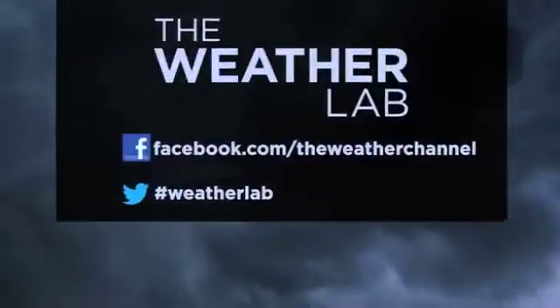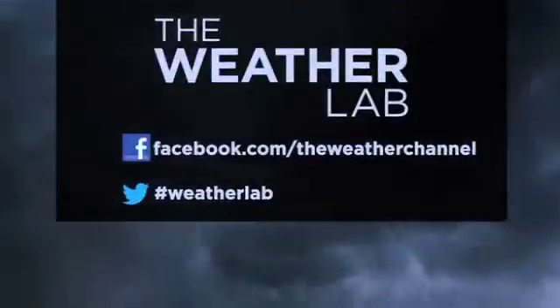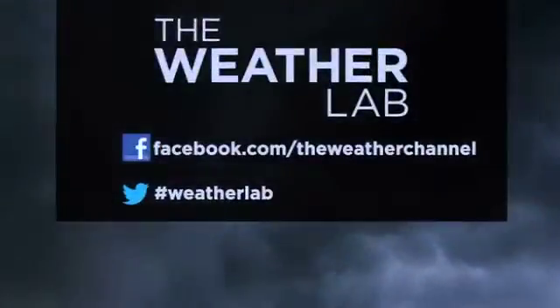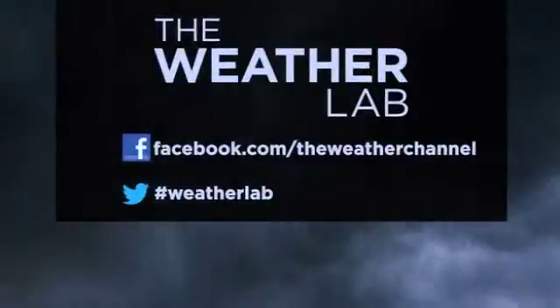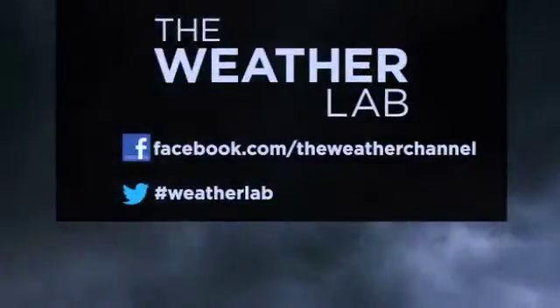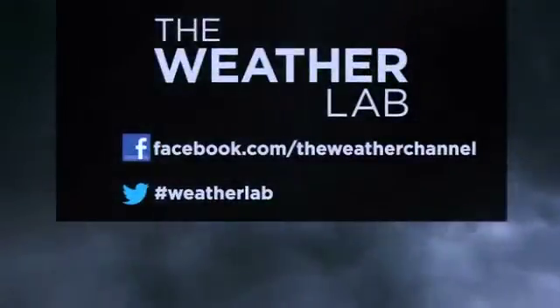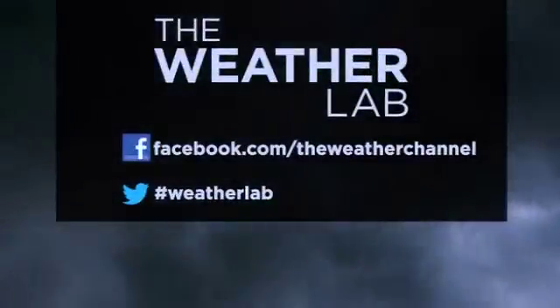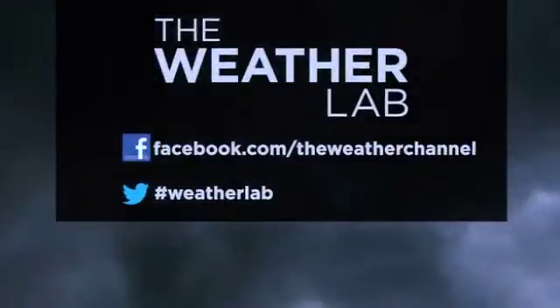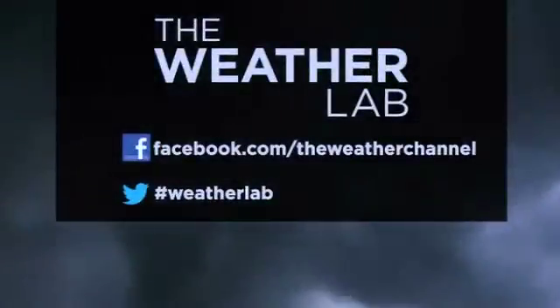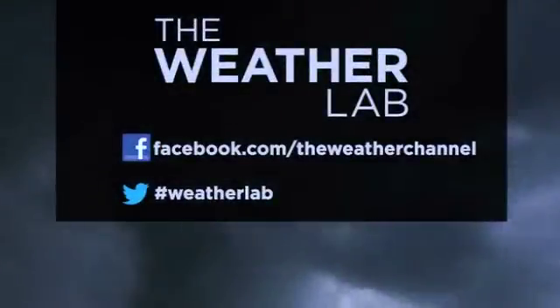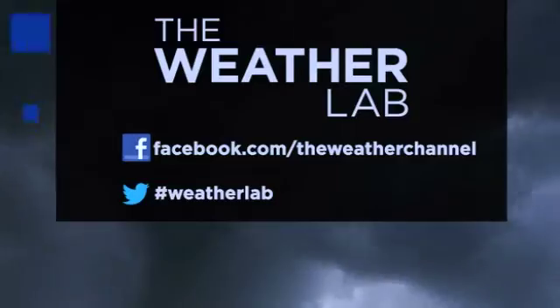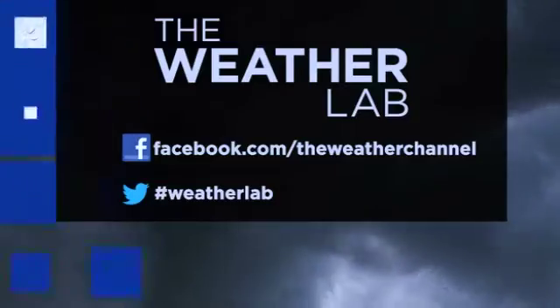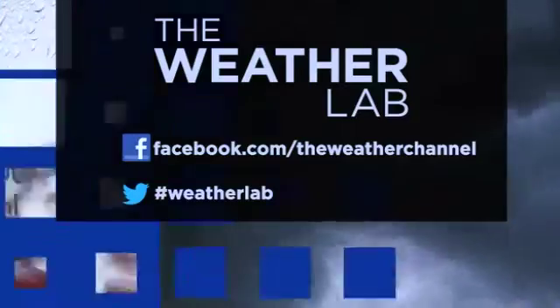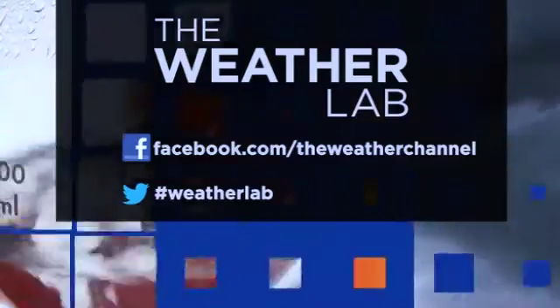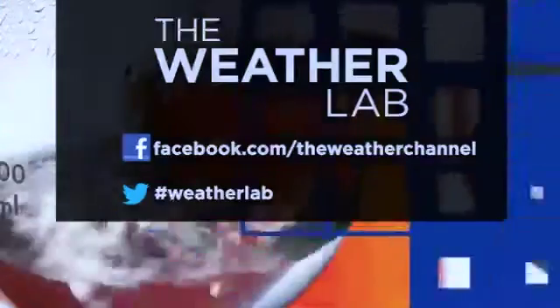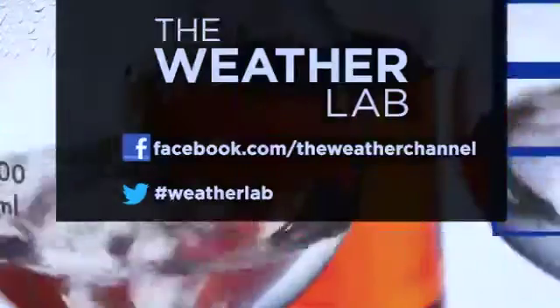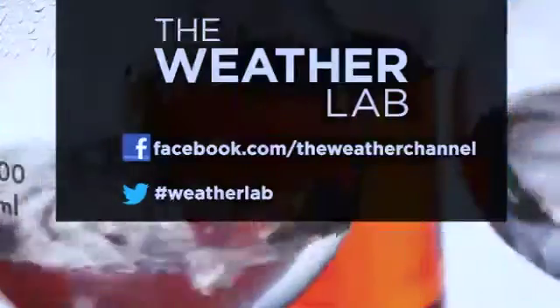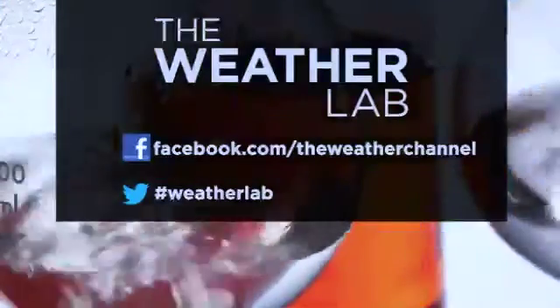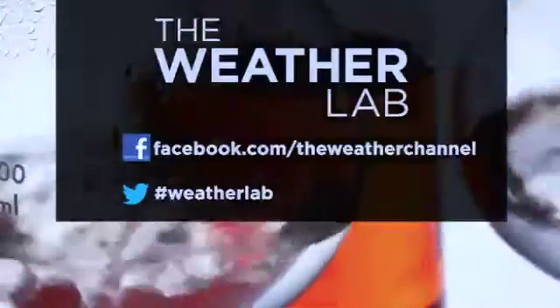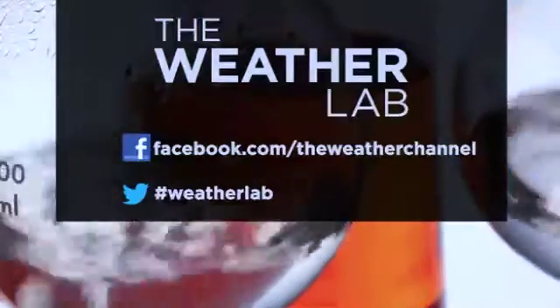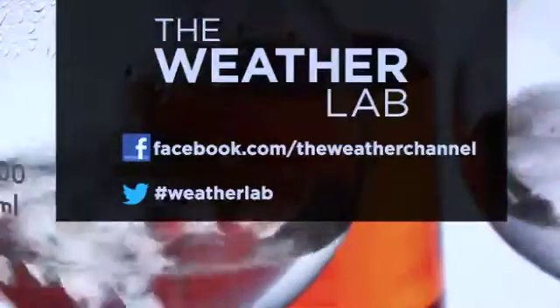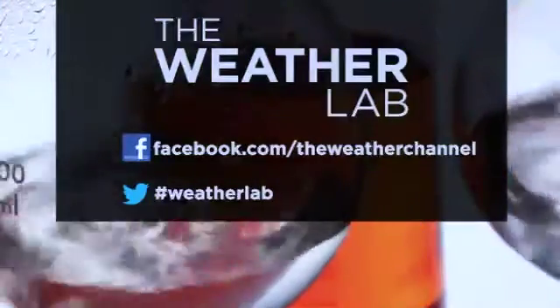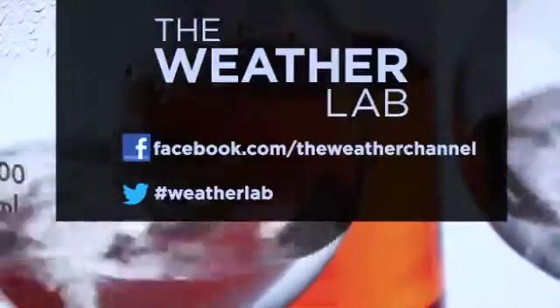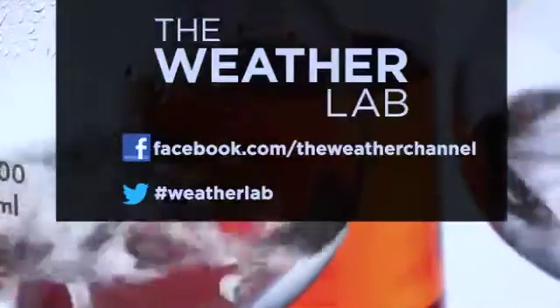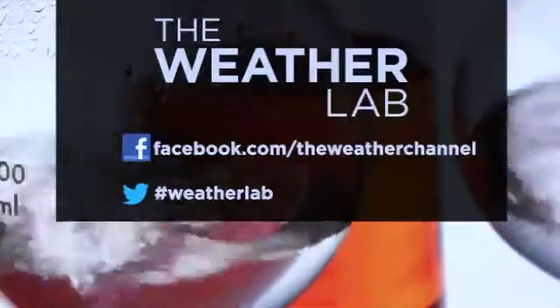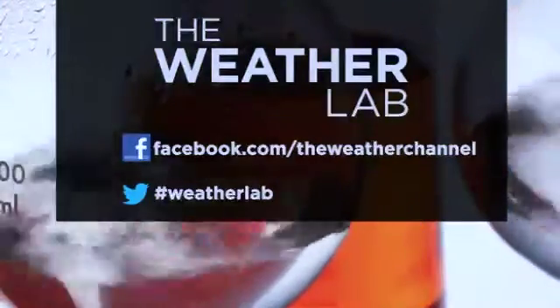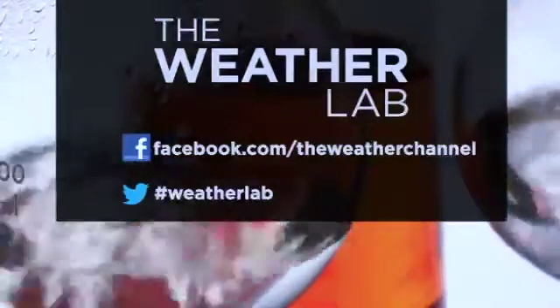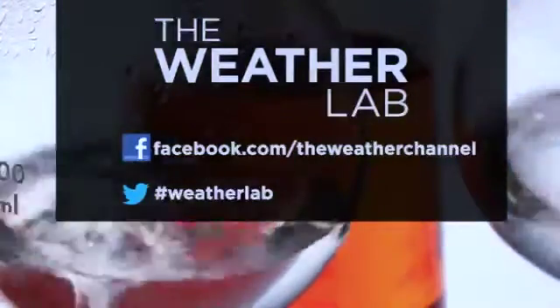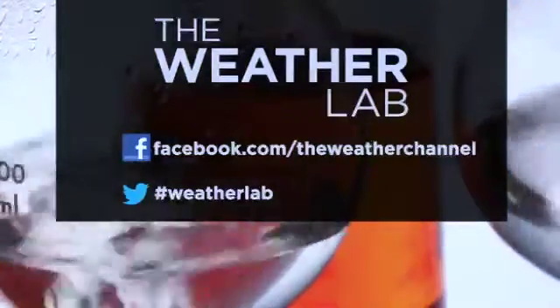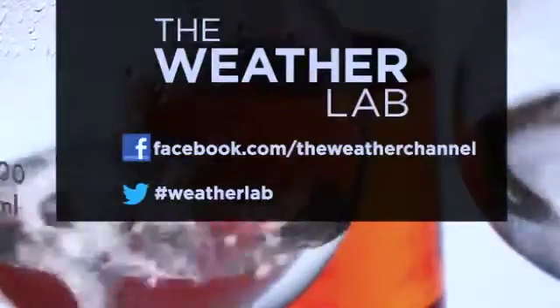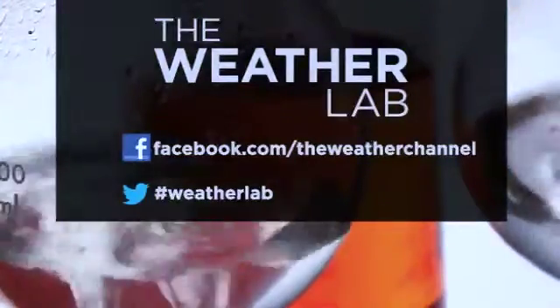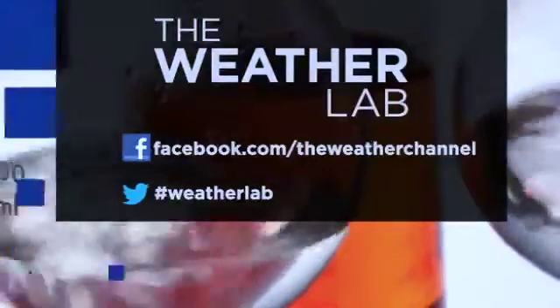If you have an idea for the Weather Lab, contact us on Facebook or Twitter. In the Weather Lab, I'm meteorologist Chris Warren.